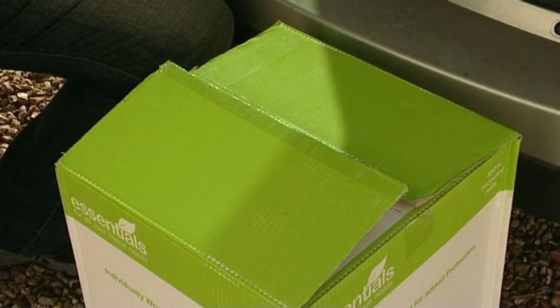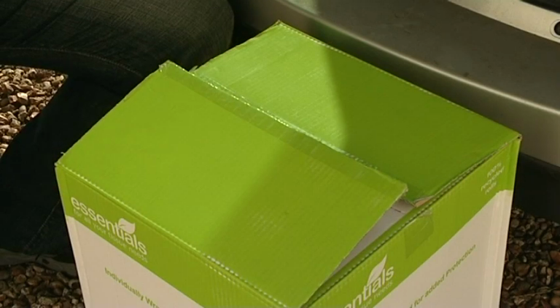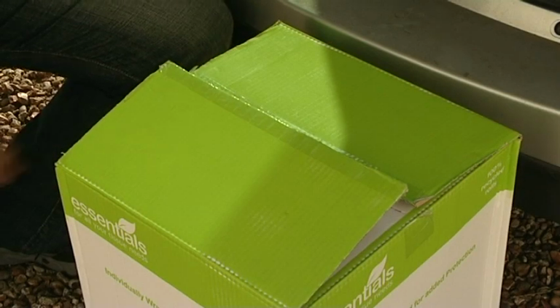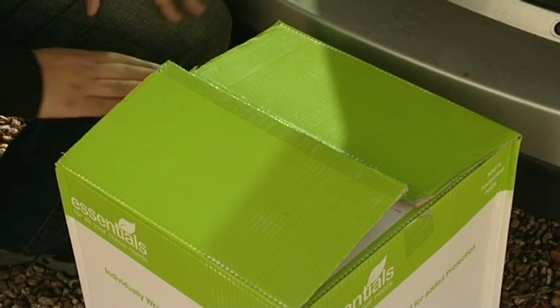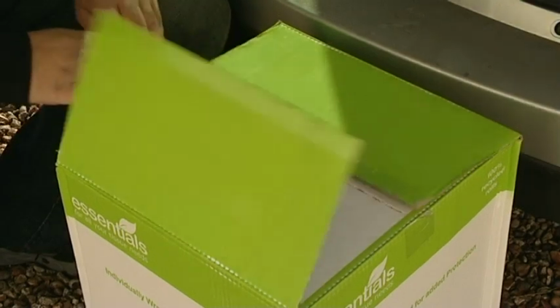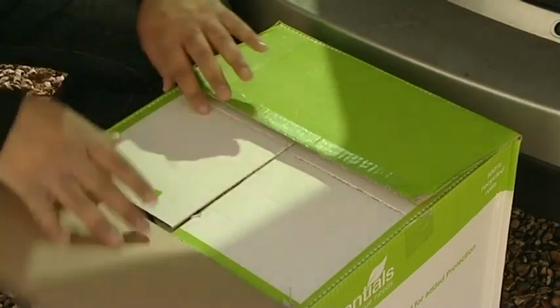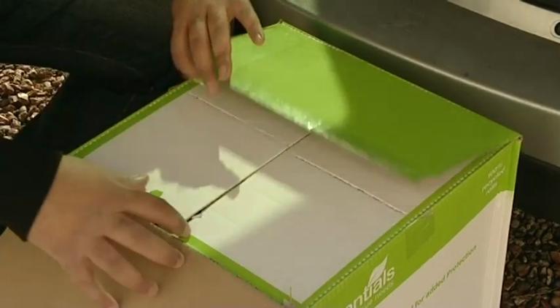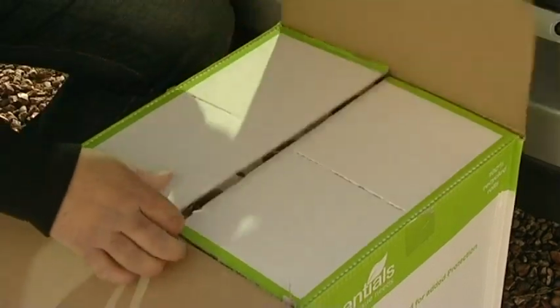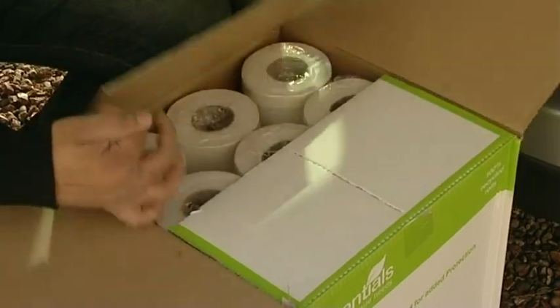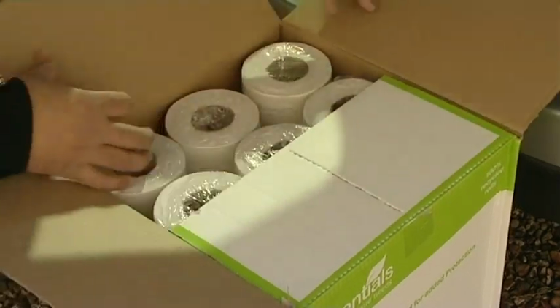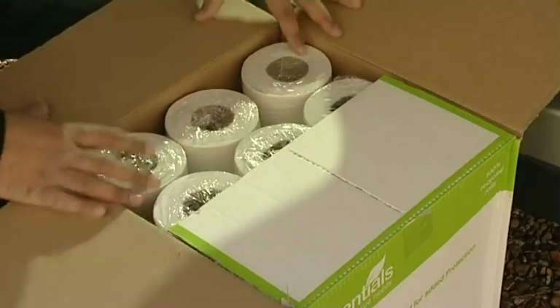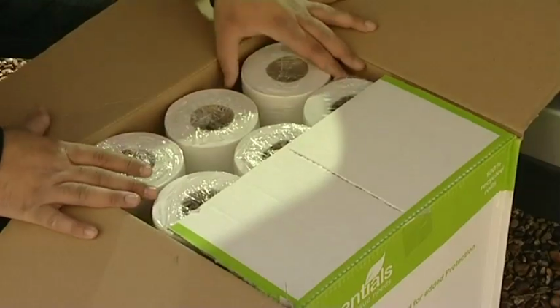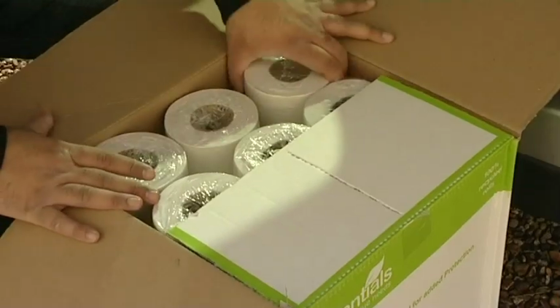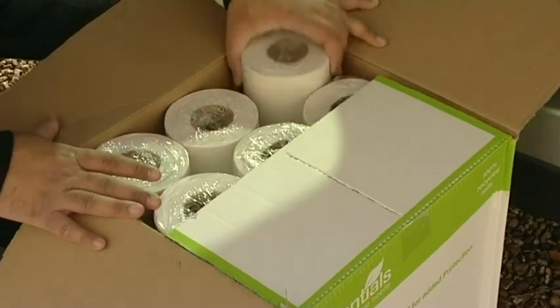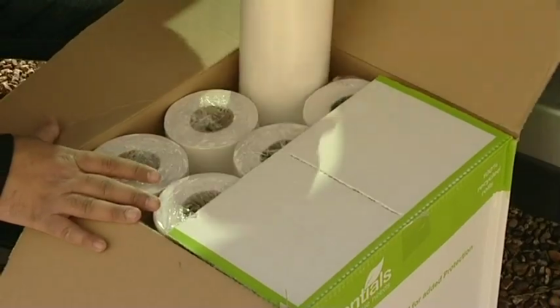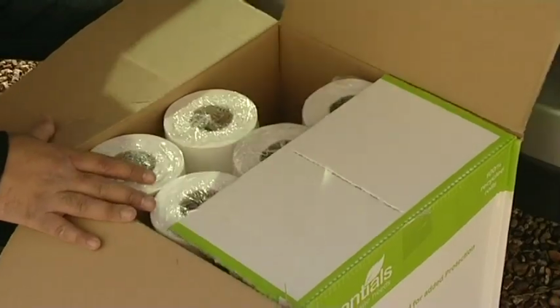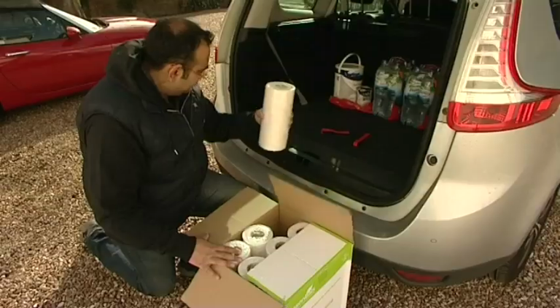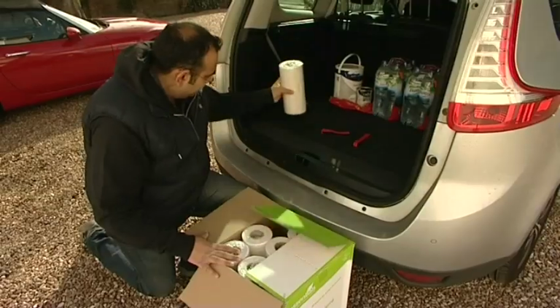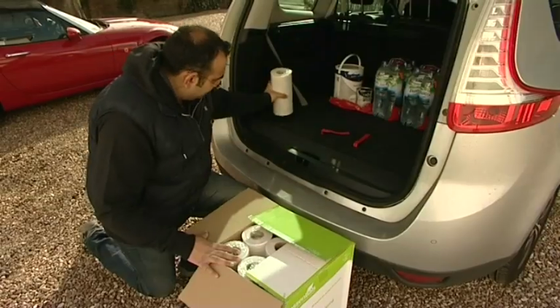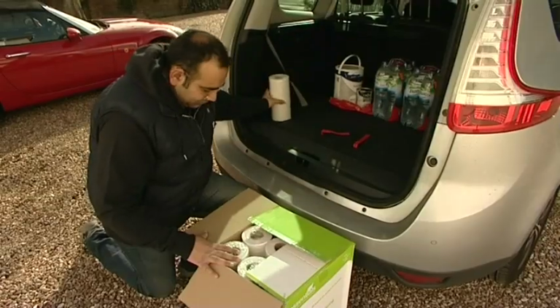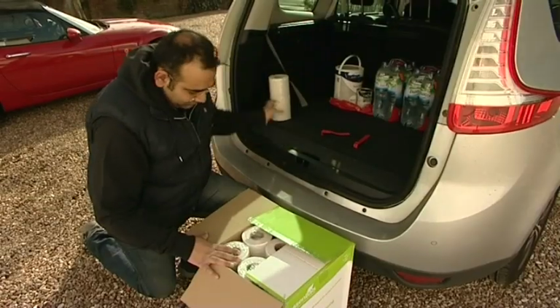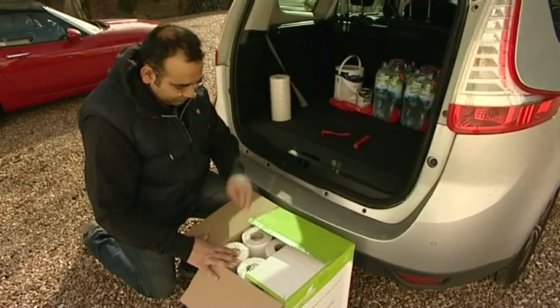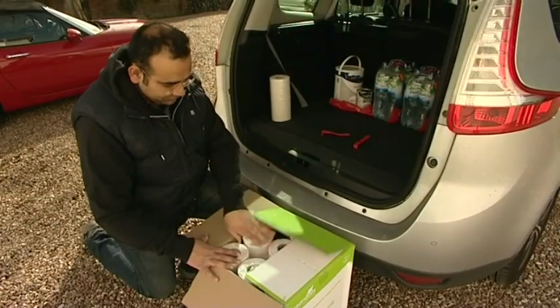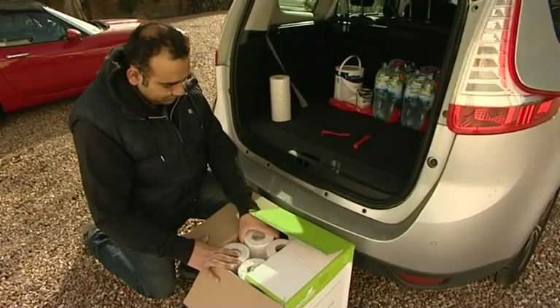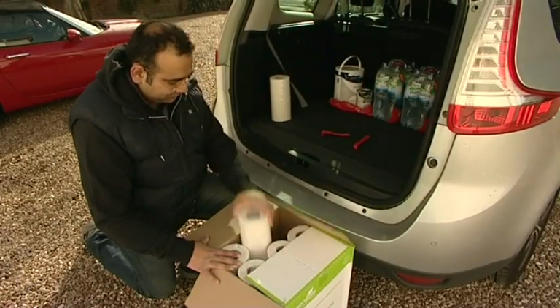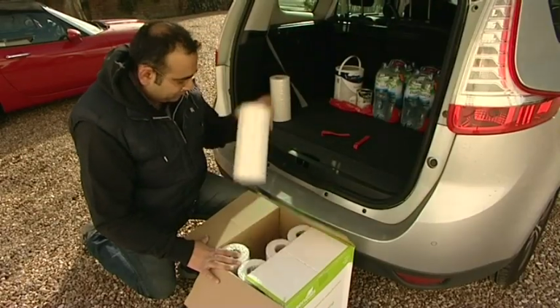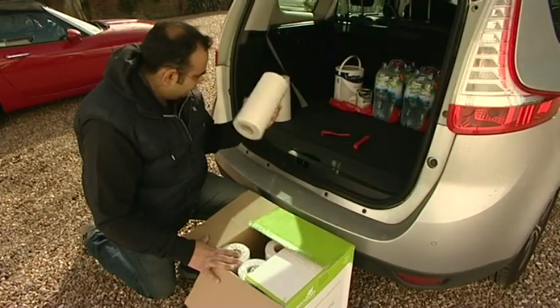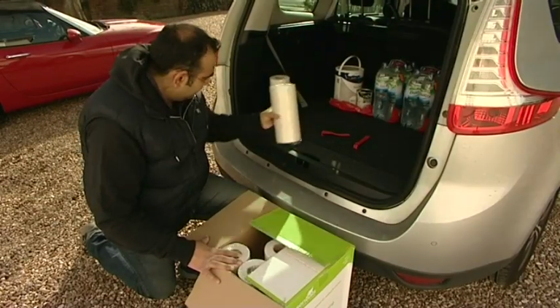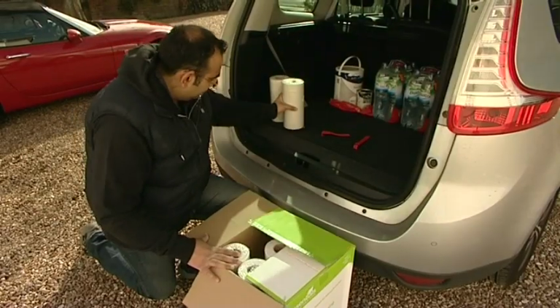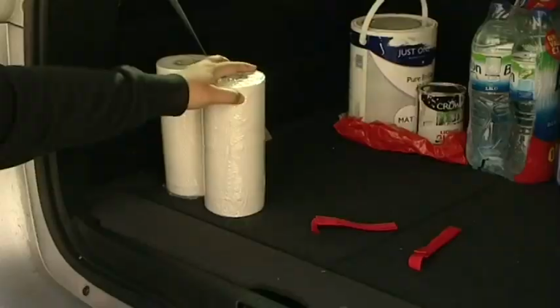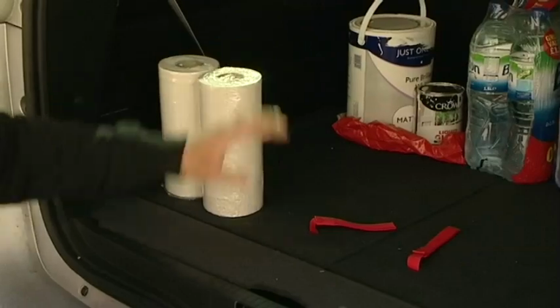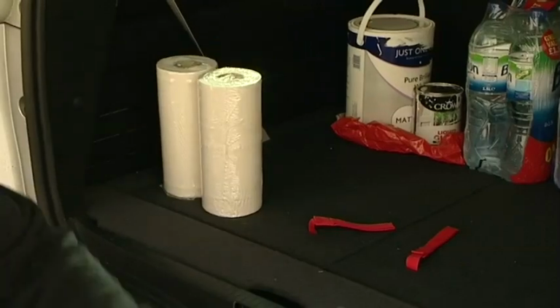If it's convenient, why not break the heavy load down into smaller parts? You'll use less energy and create less stress on your muscles.